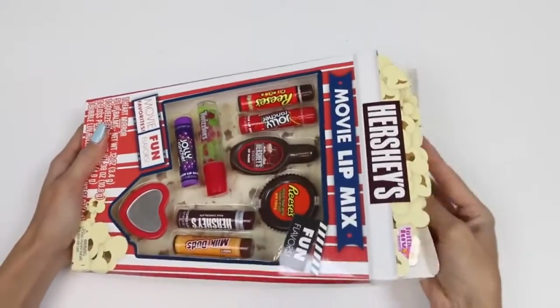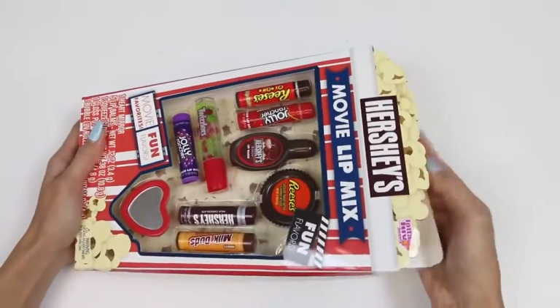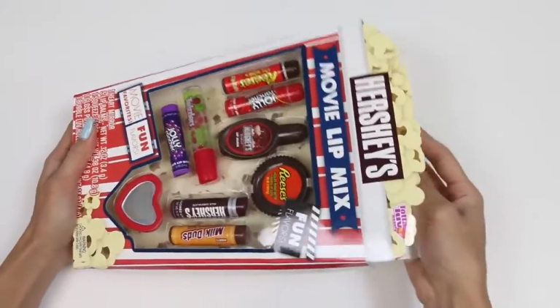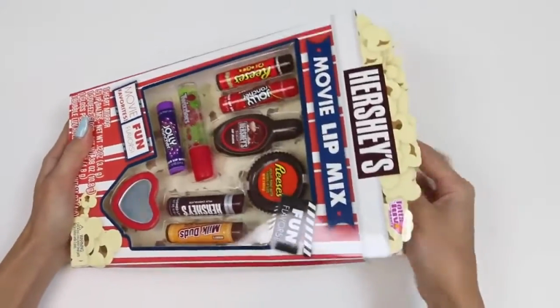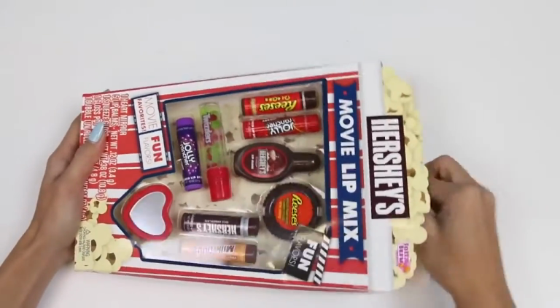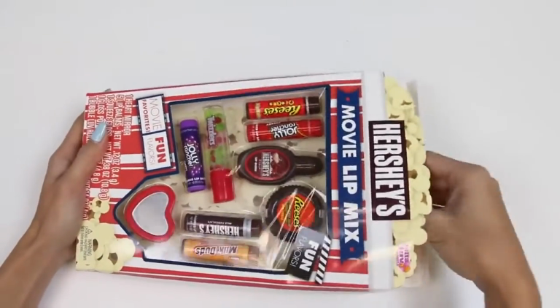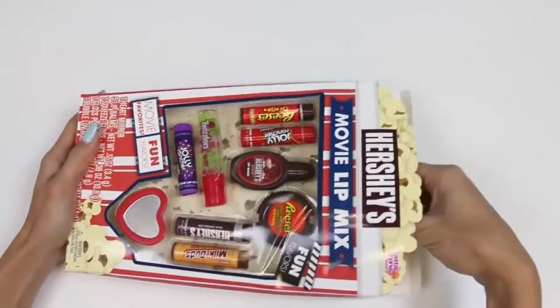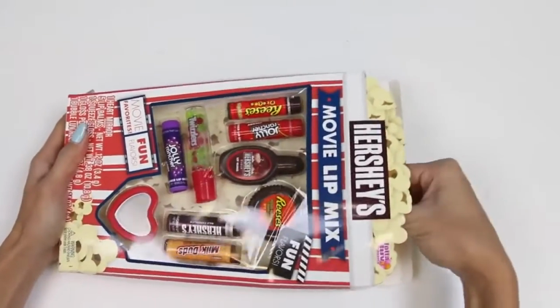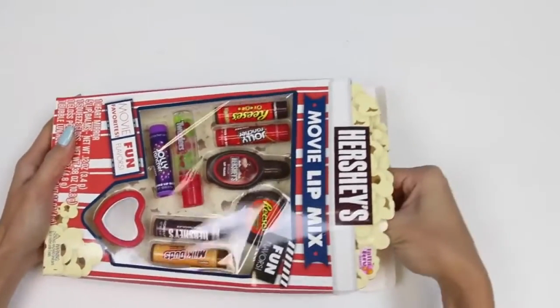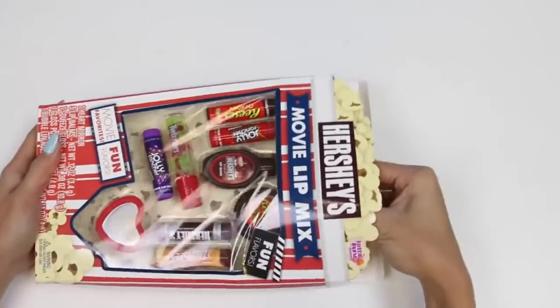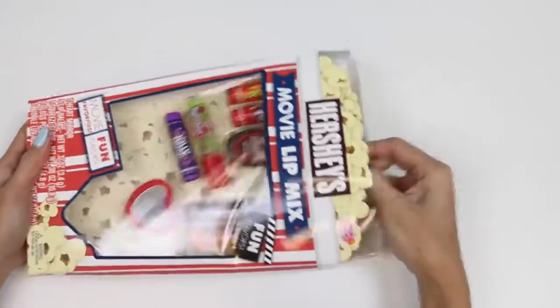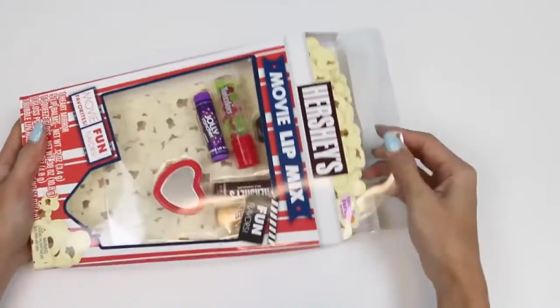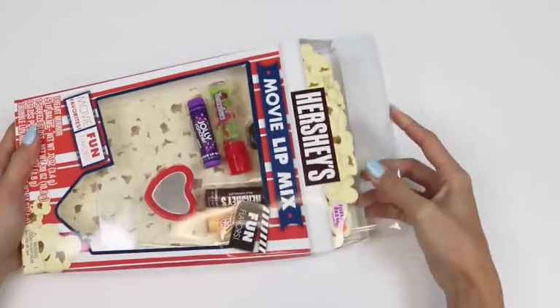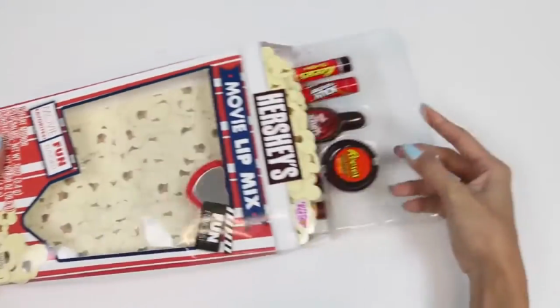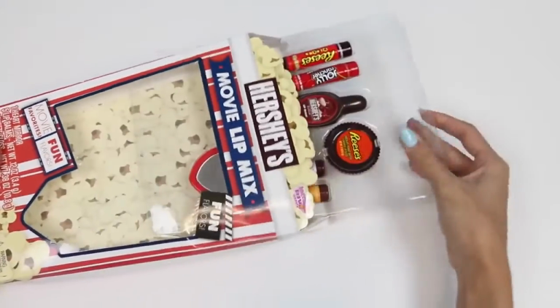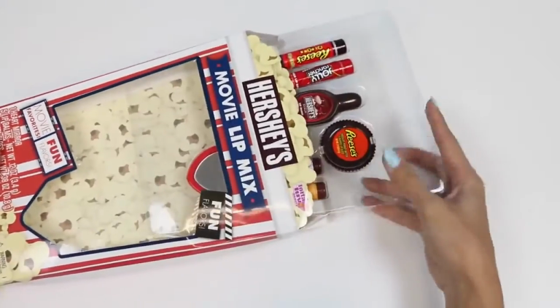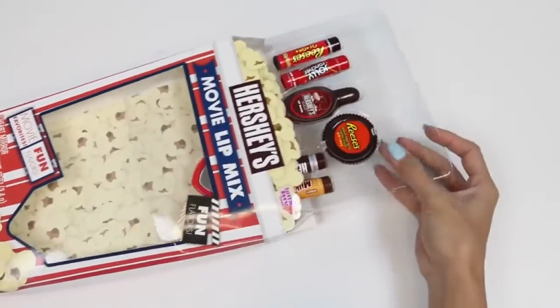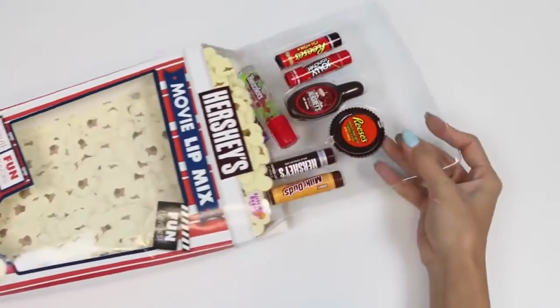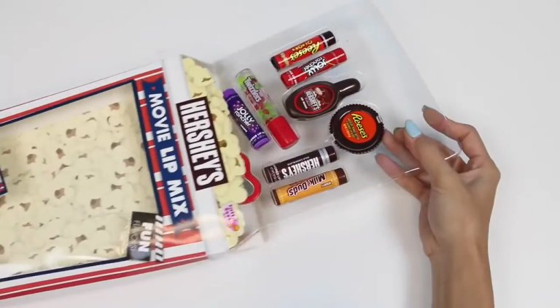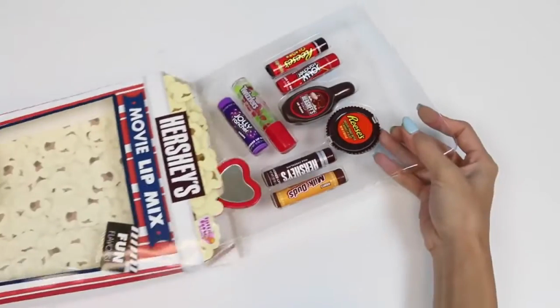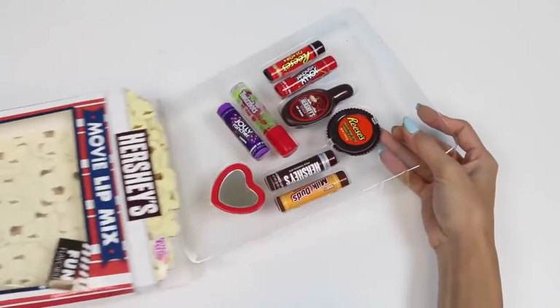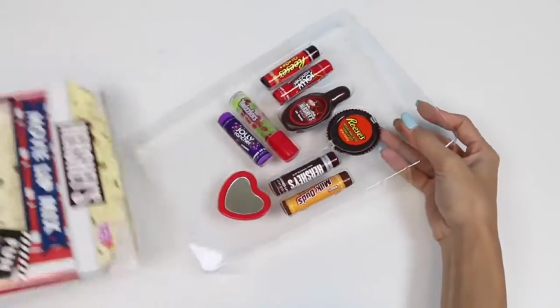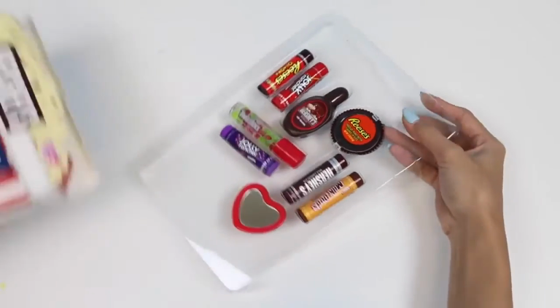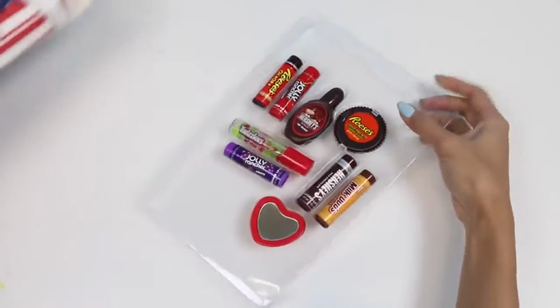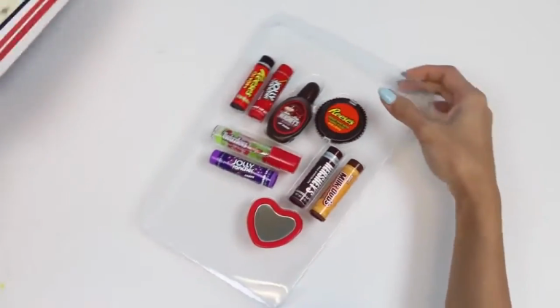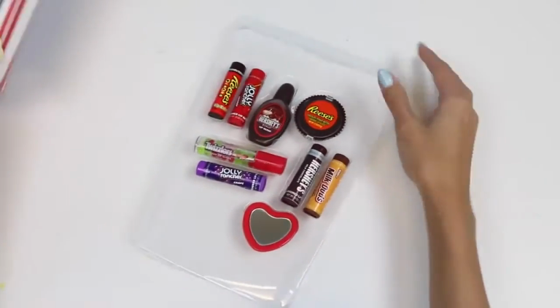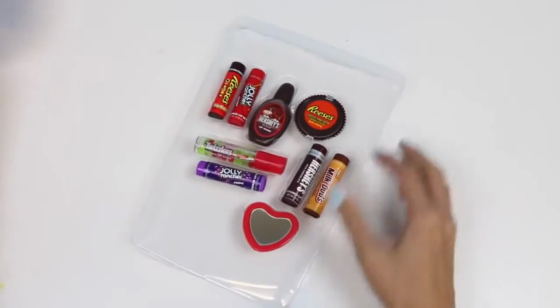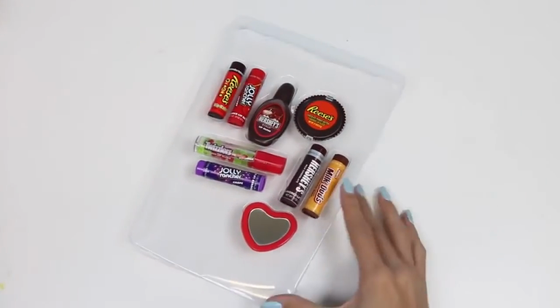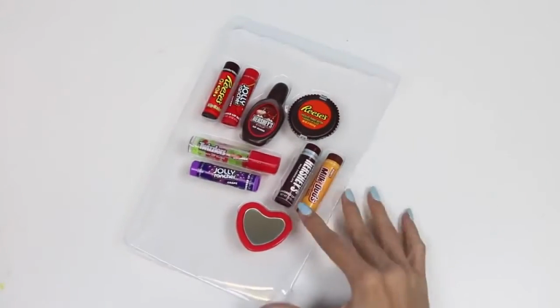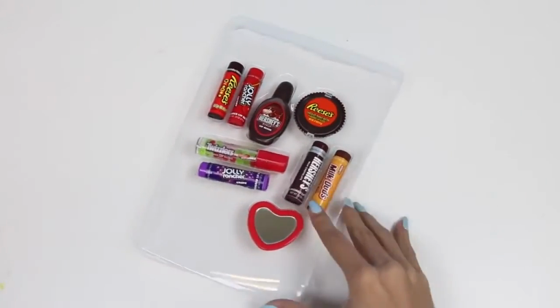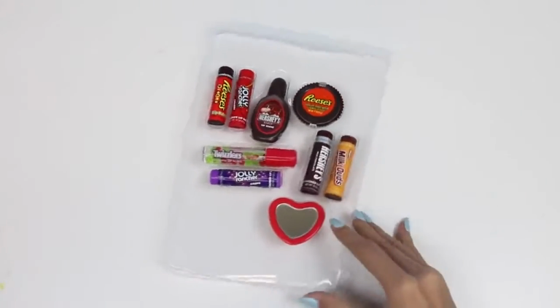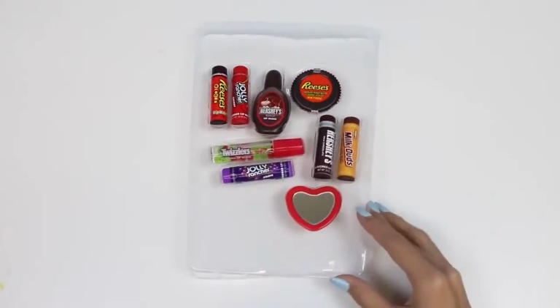It doesn't have my personal favorite movie theater snack, but I'll let it slide. I like the Buncha Crunch — that stuff is bomb!